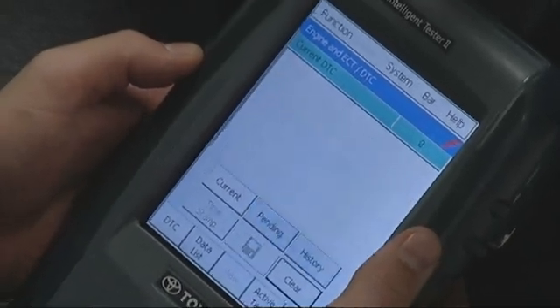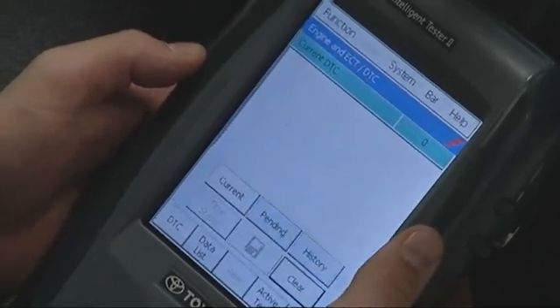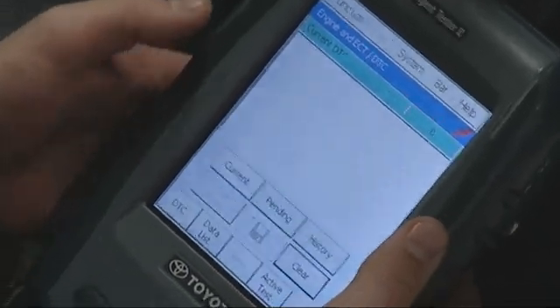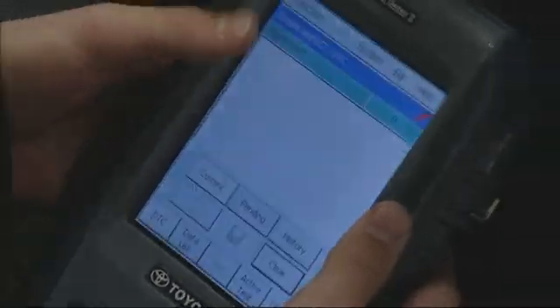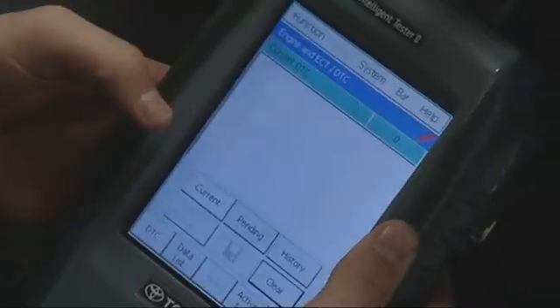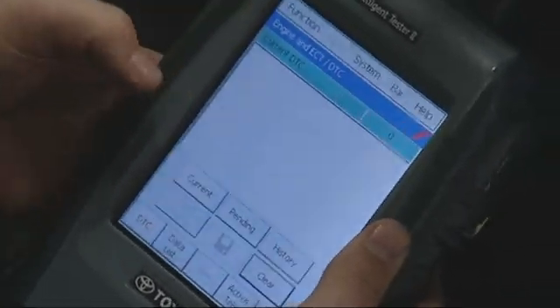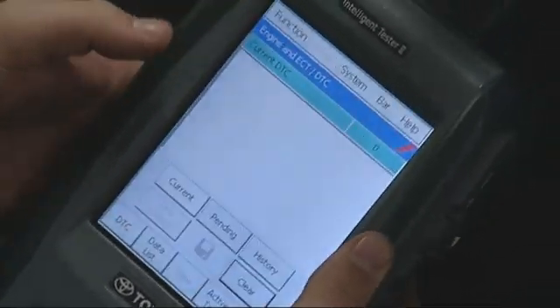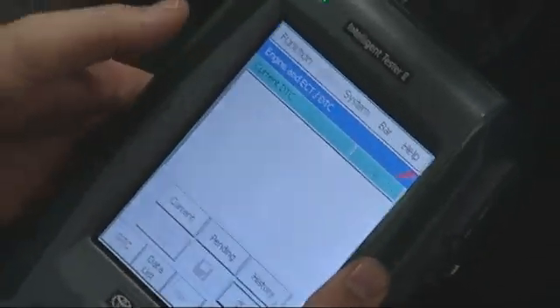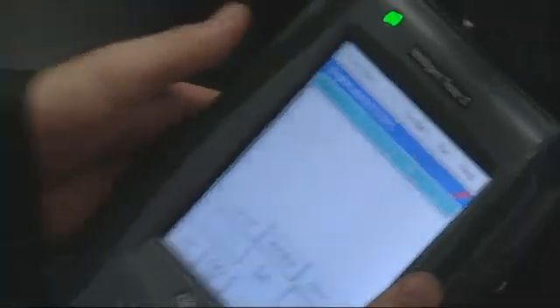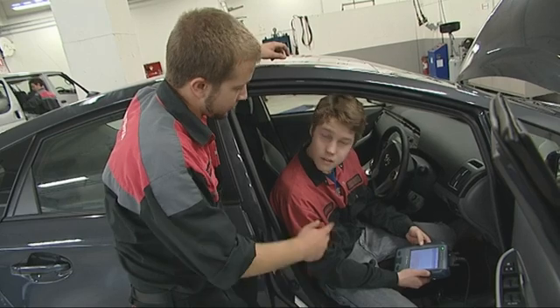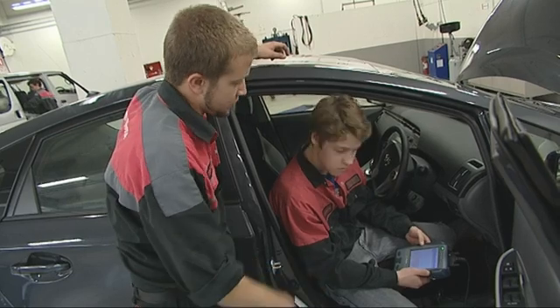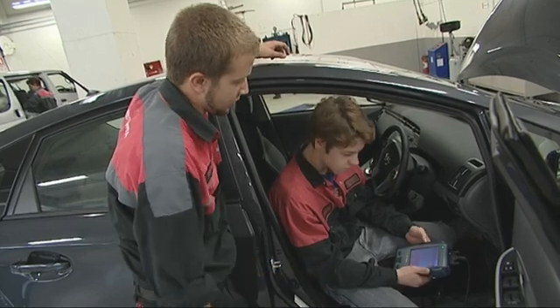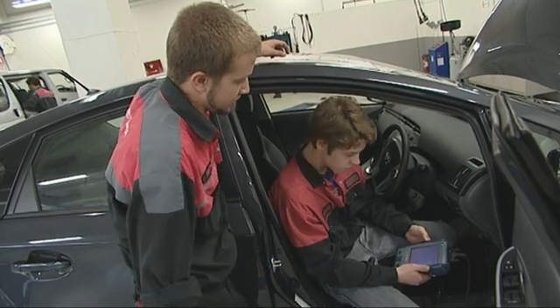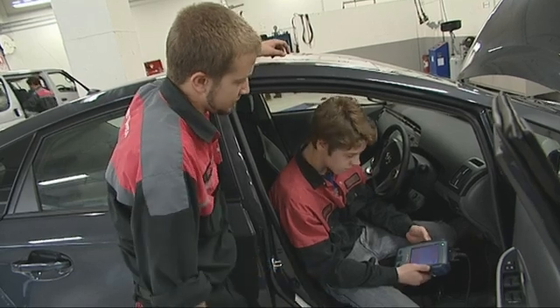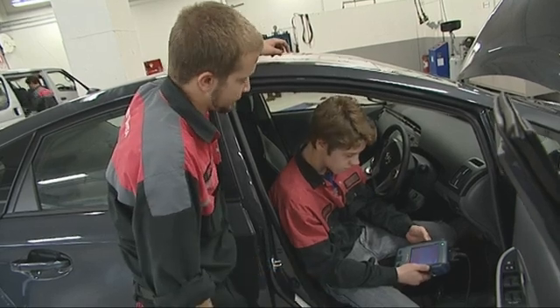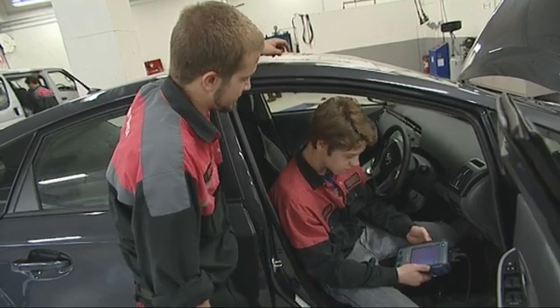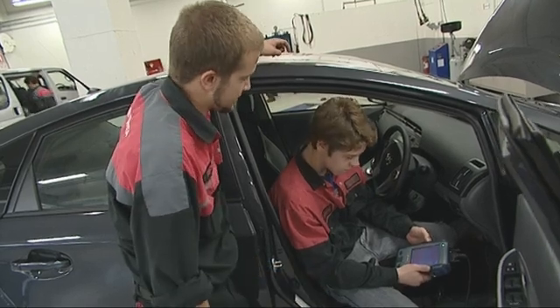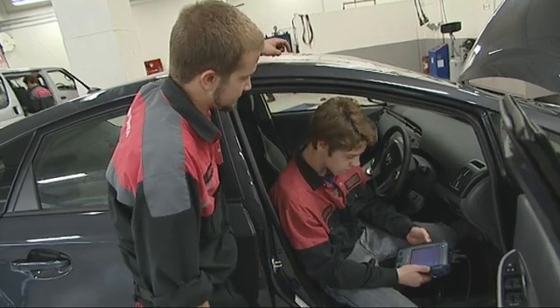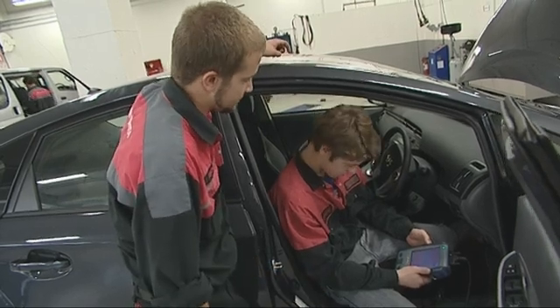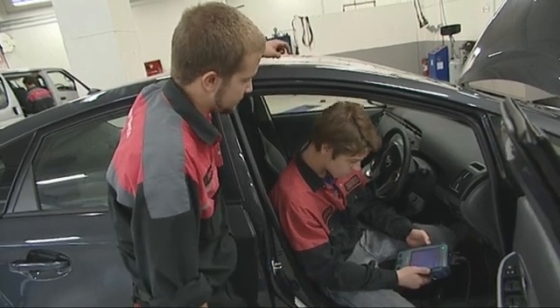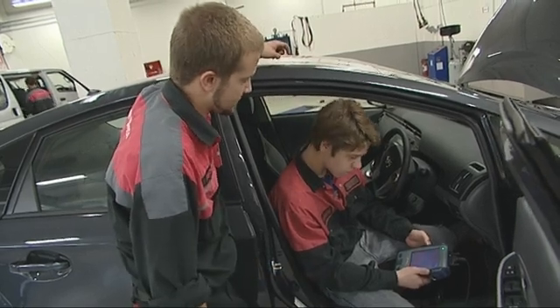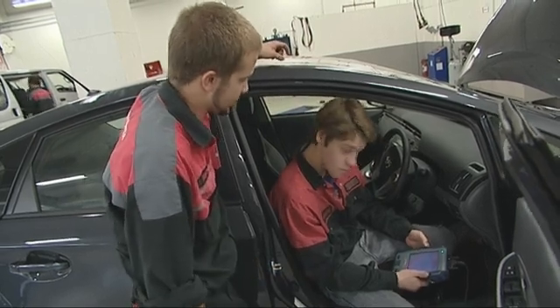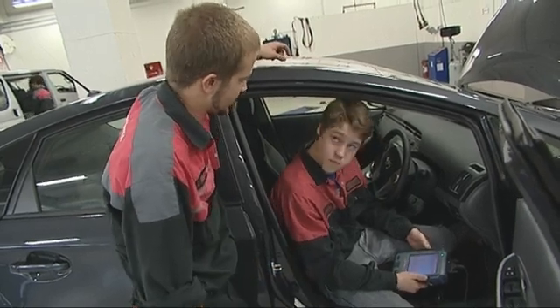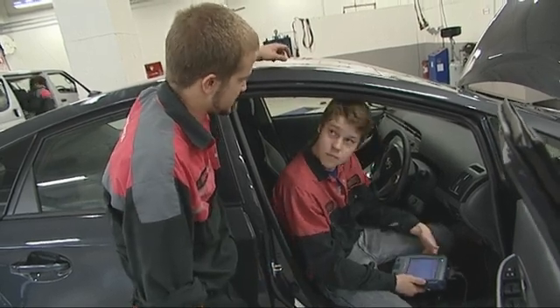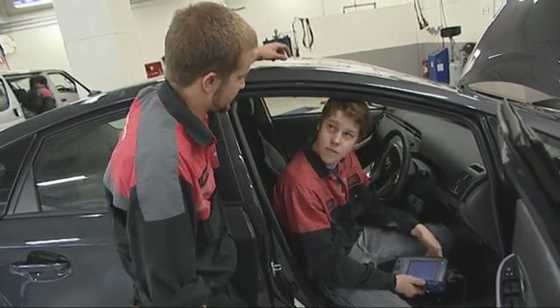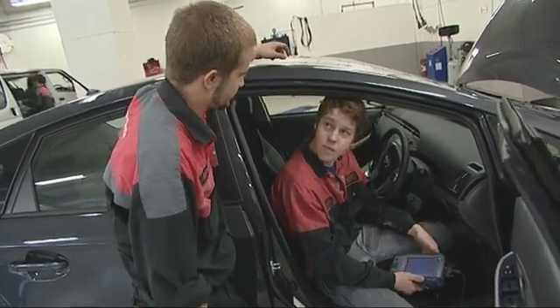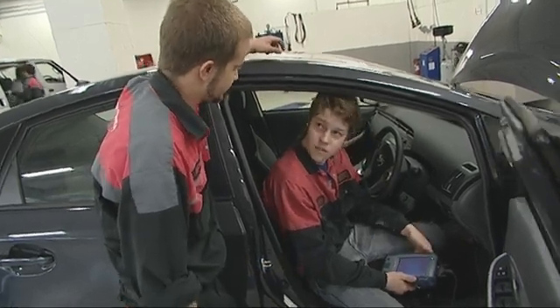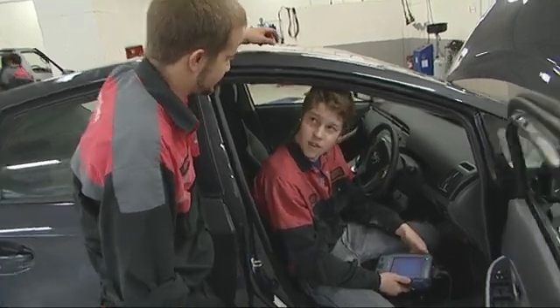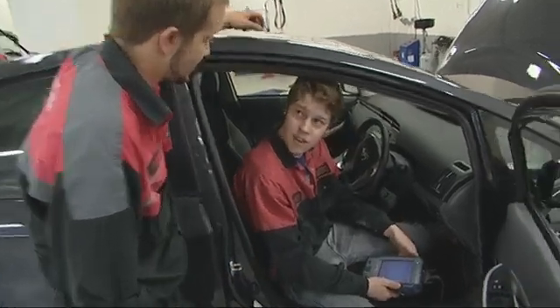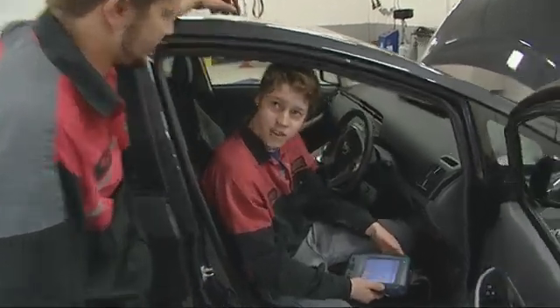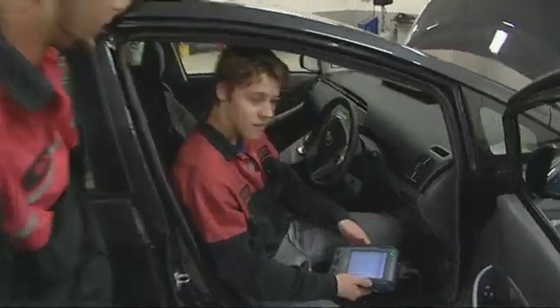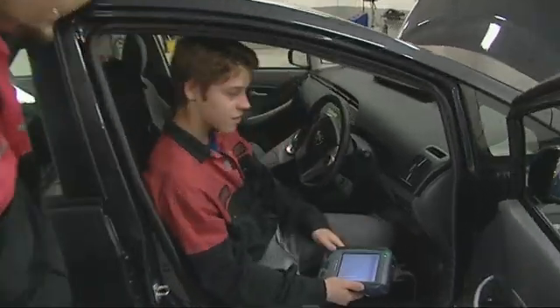With the codes cleared and the fault fixed, they head out to give the car a road test to confirm everything is working correctly.